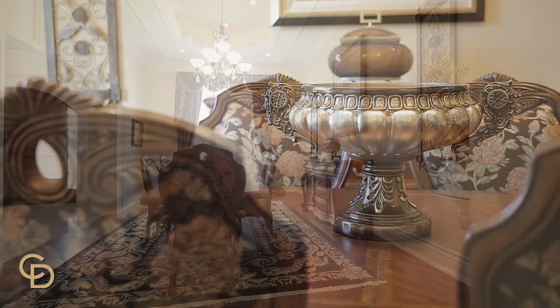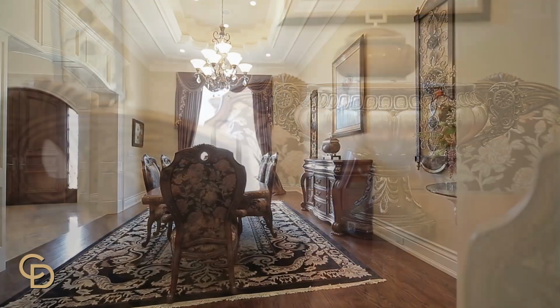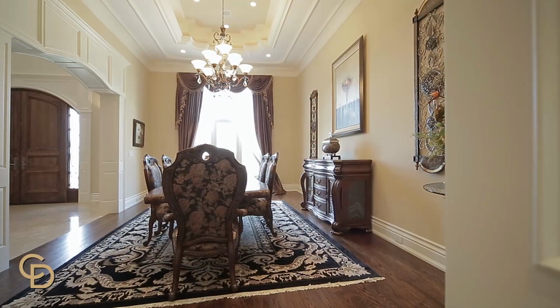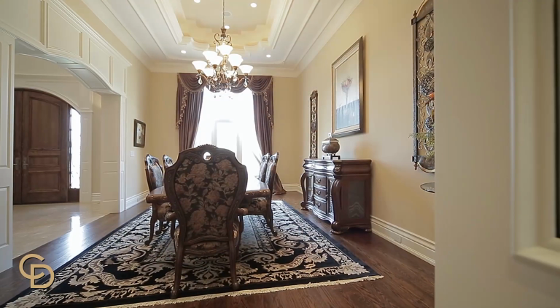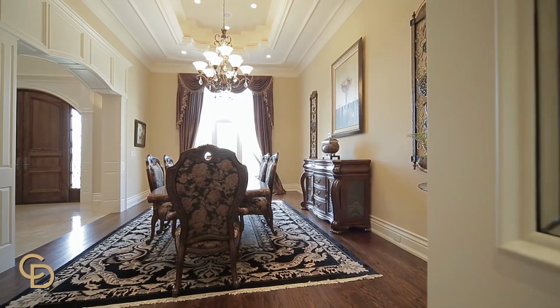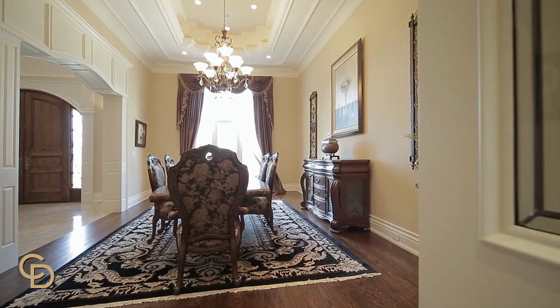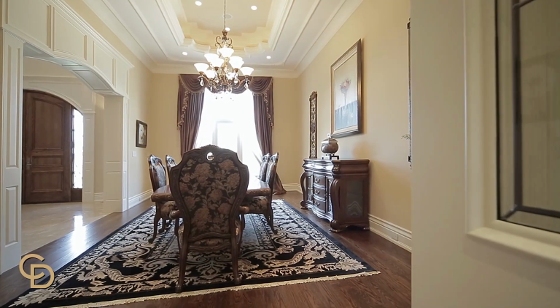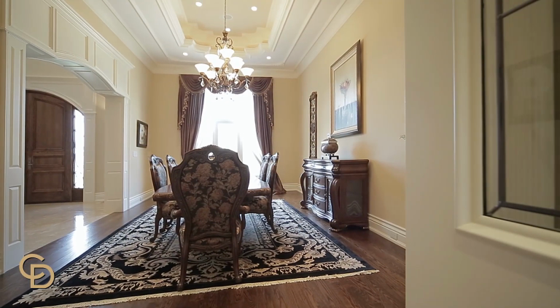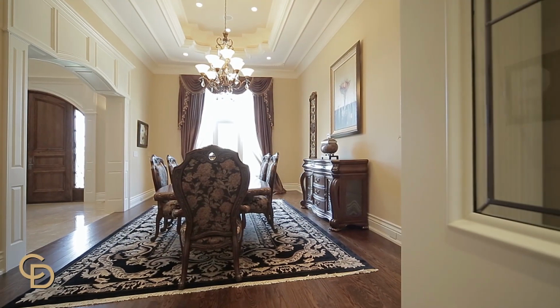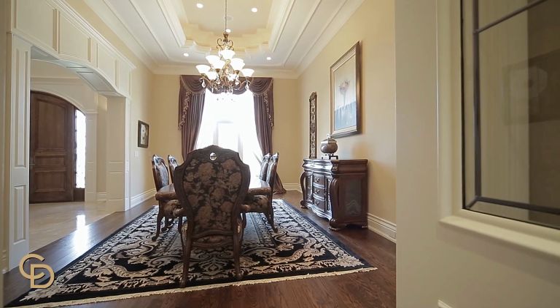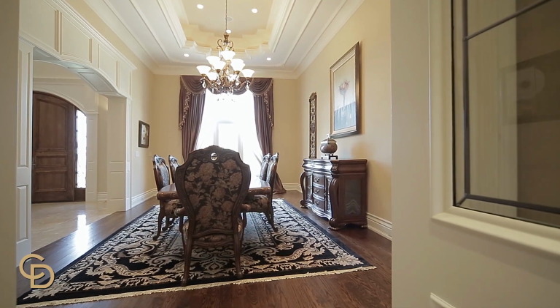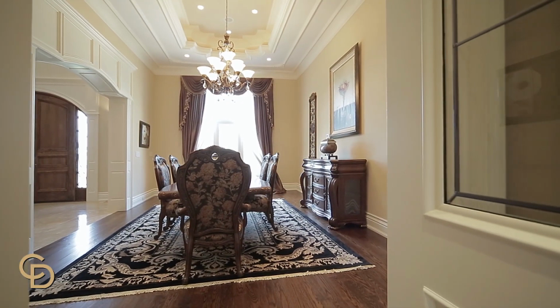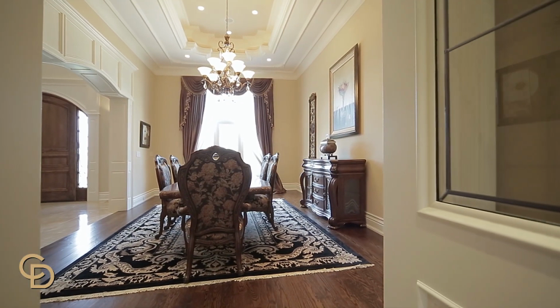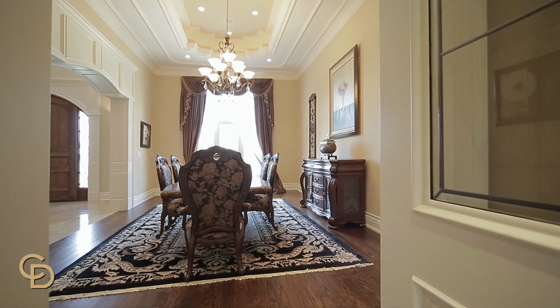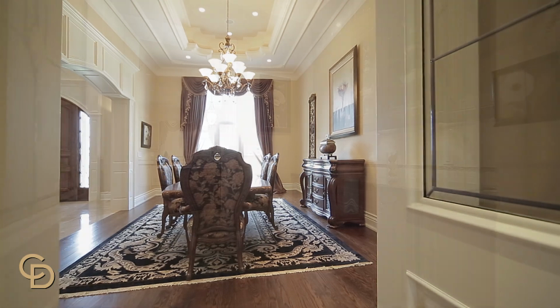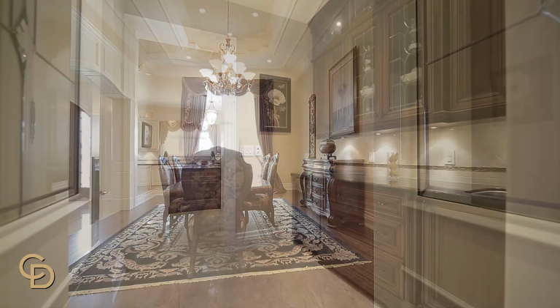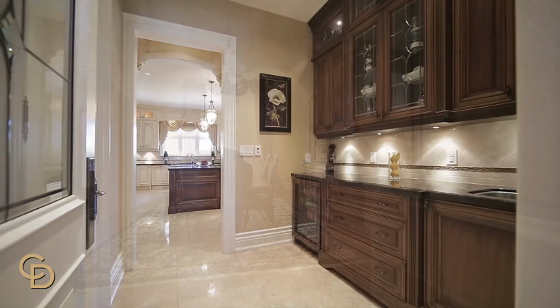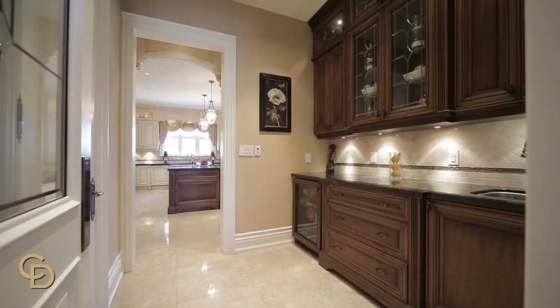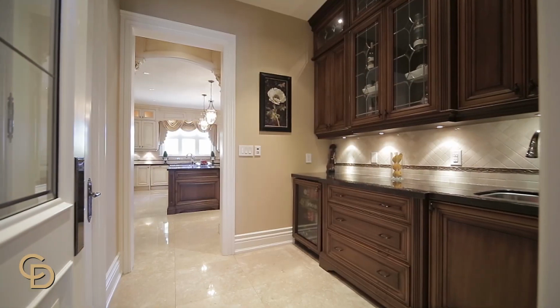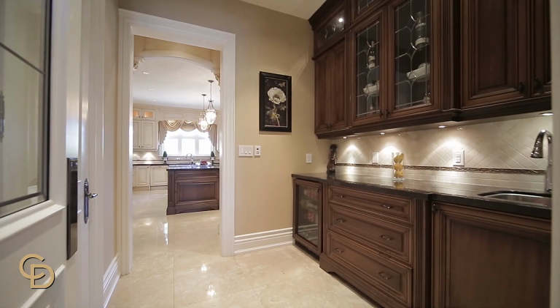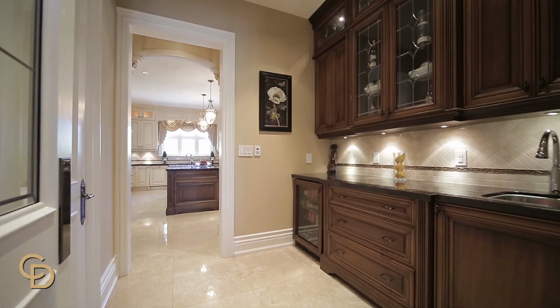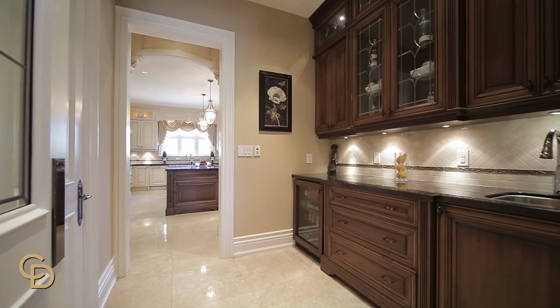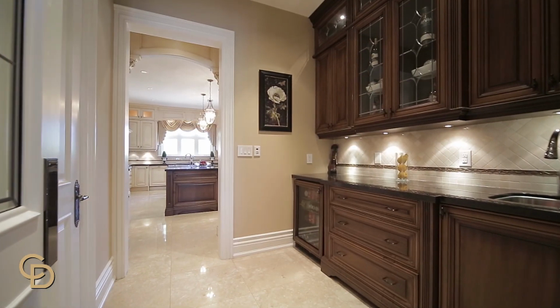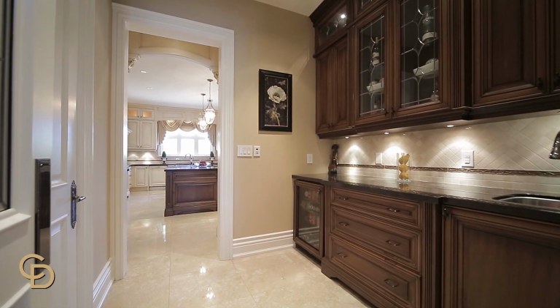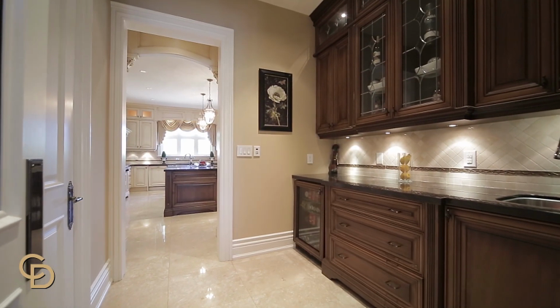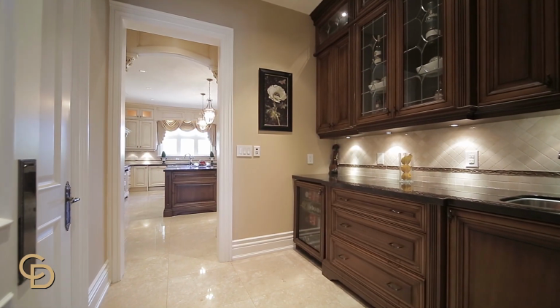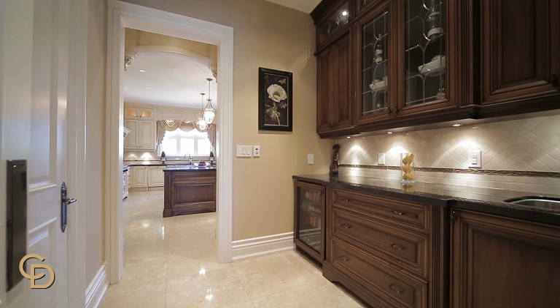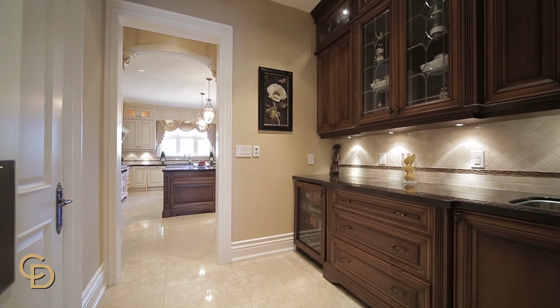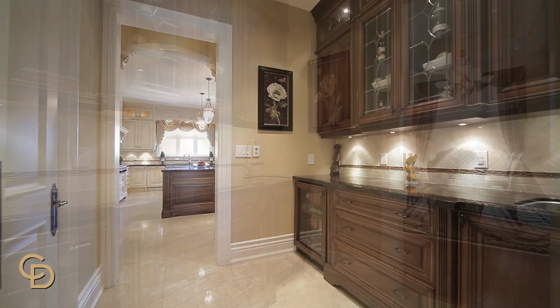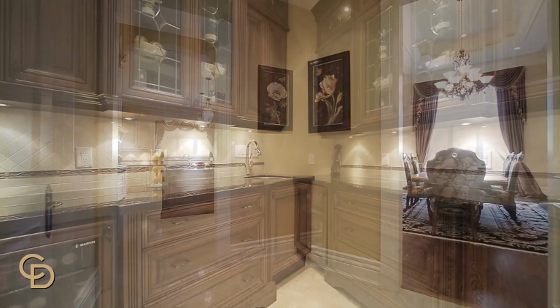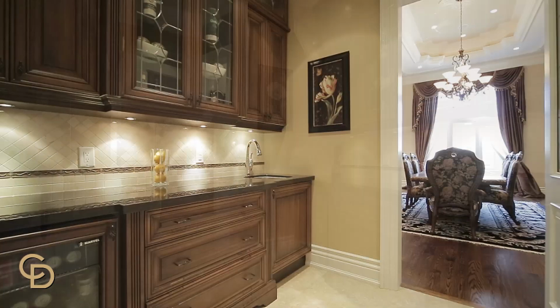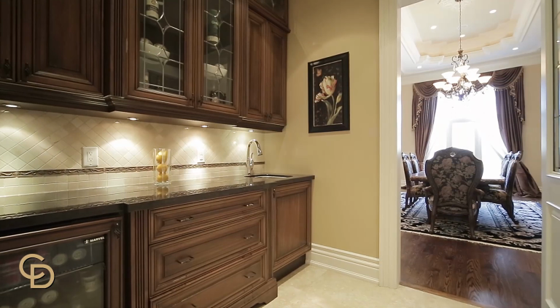This home is endowed with handcrafted custom millwork, heated marble, and limestone floors in varied areas.